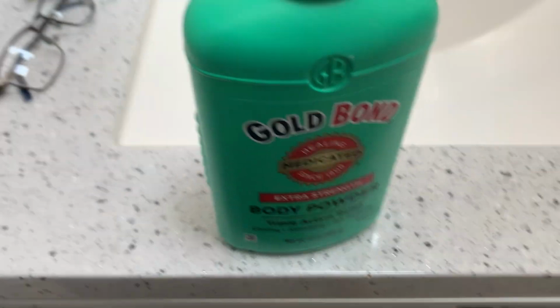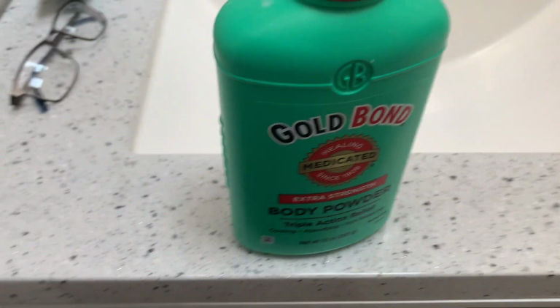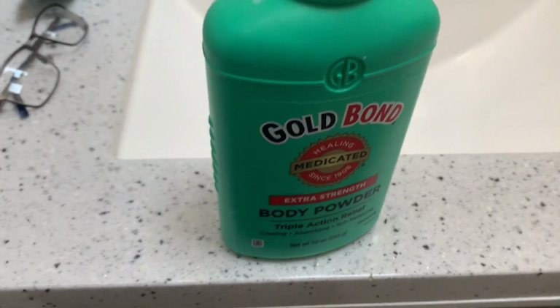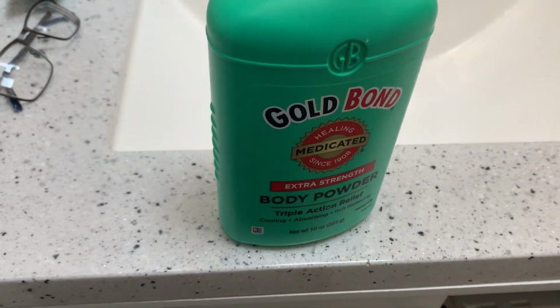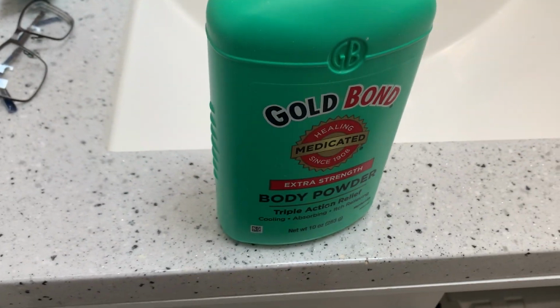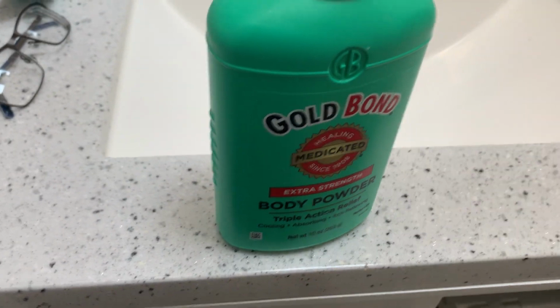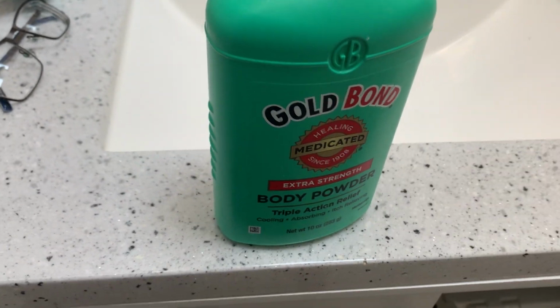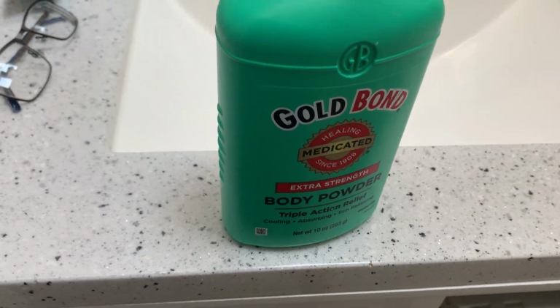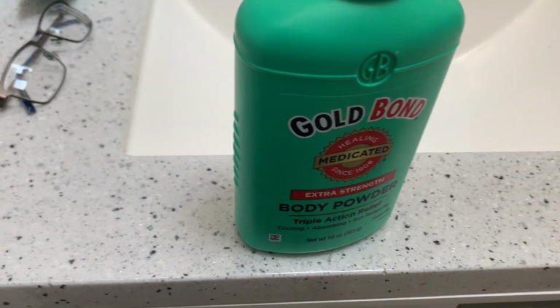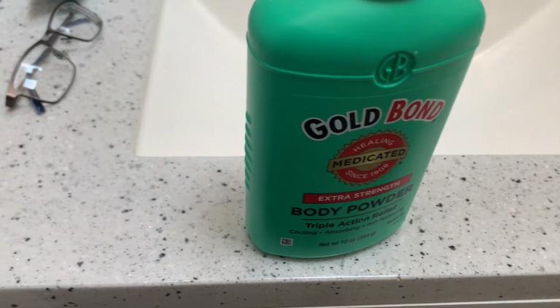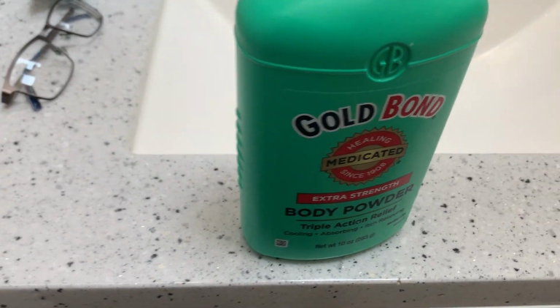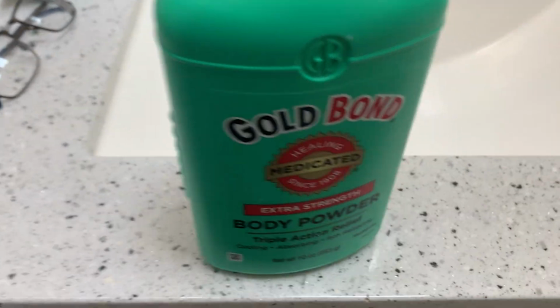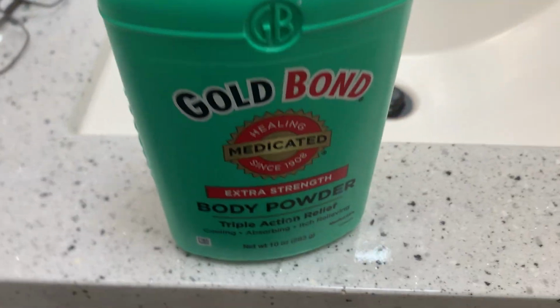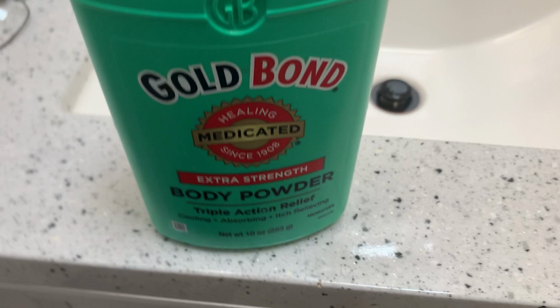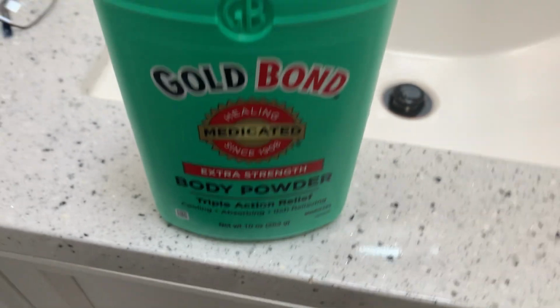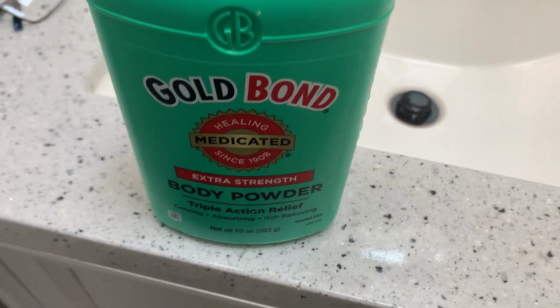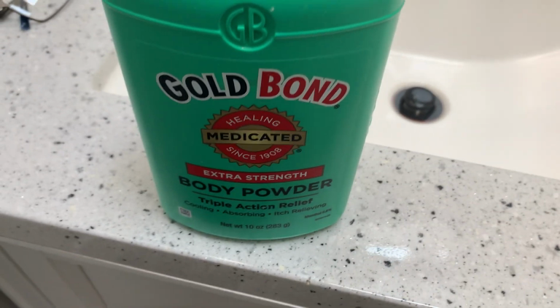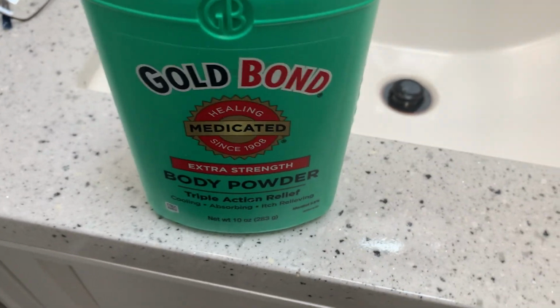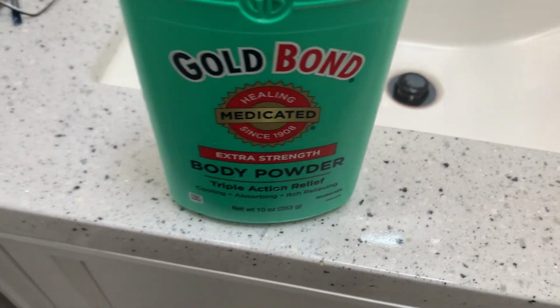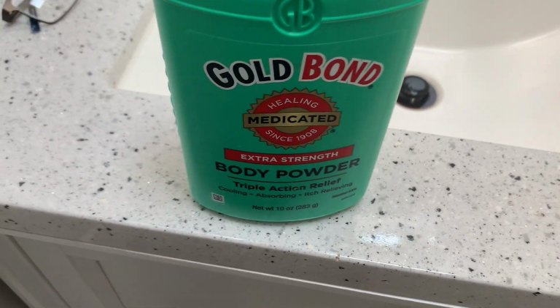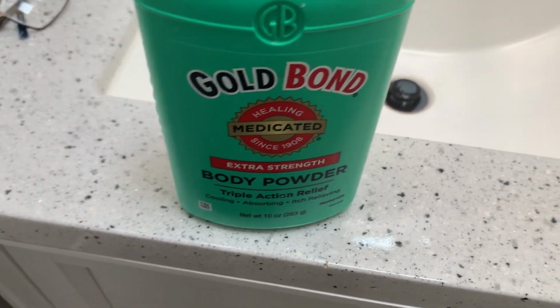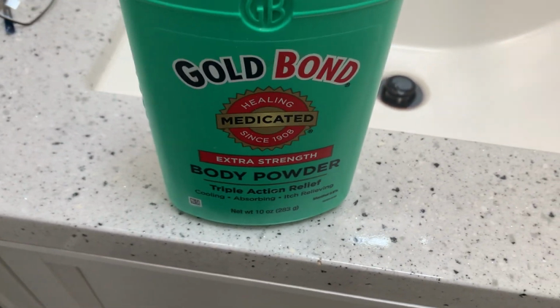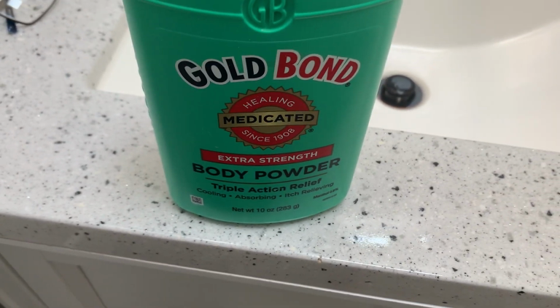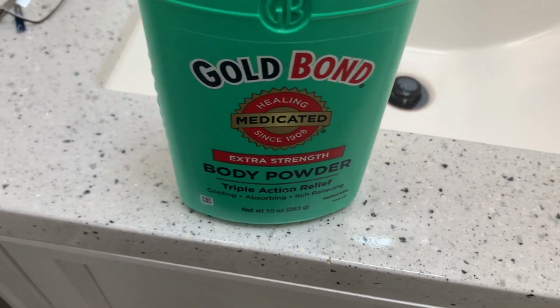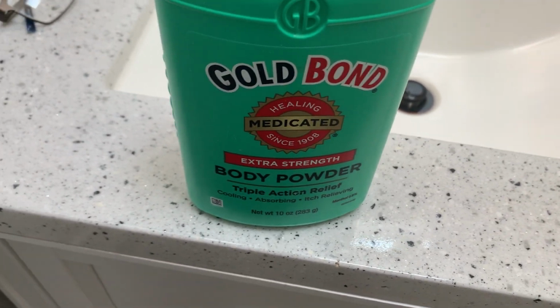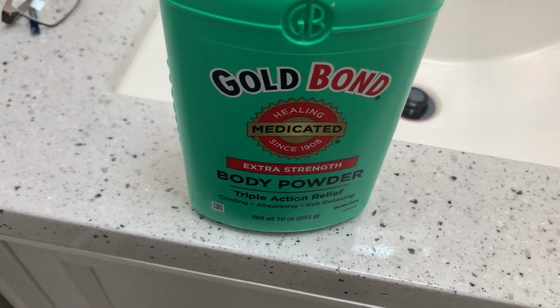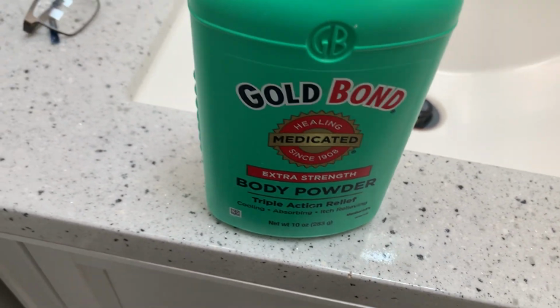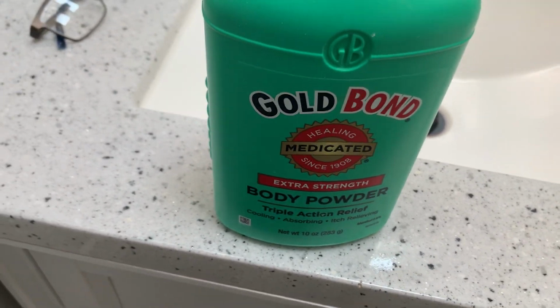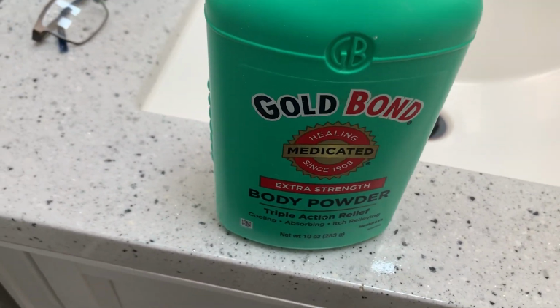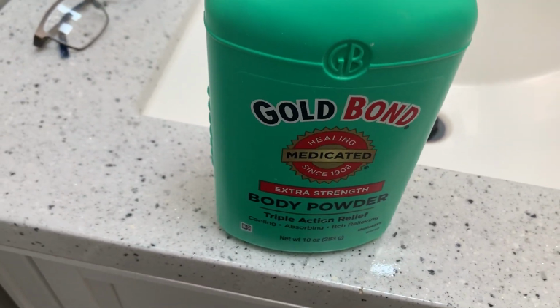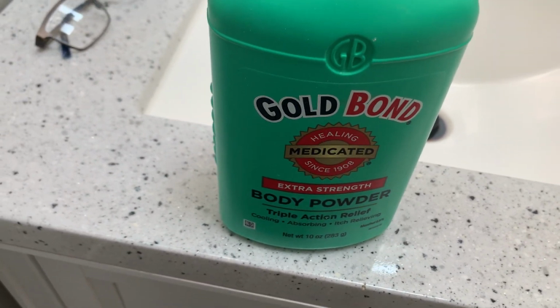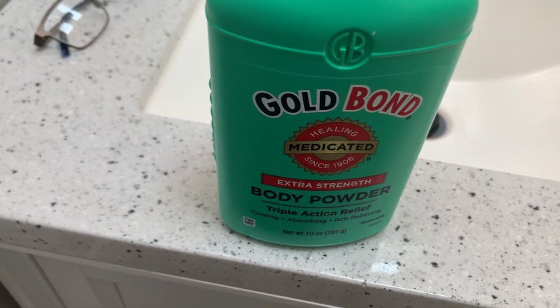This is pretty much a unisex product. My husband uses this a lot, especially in his socks because he's active at work.